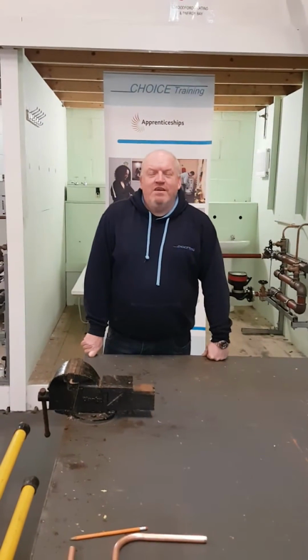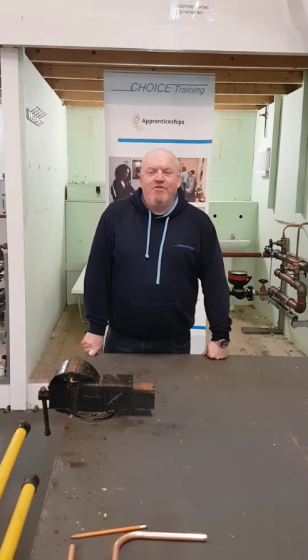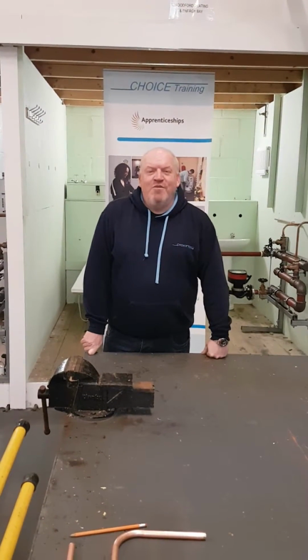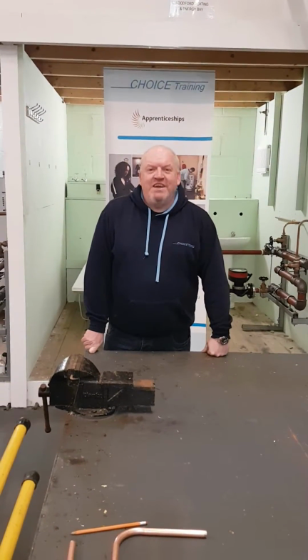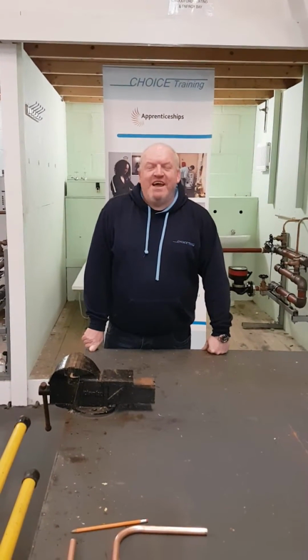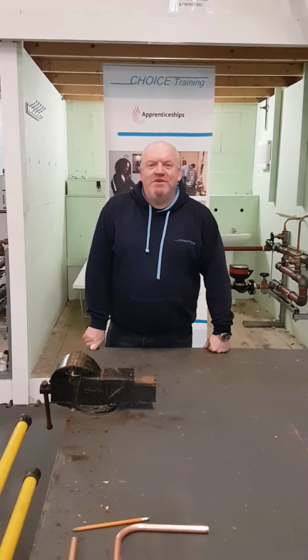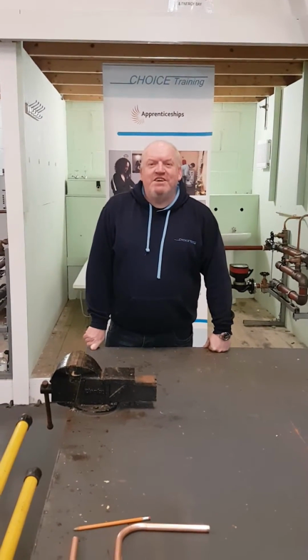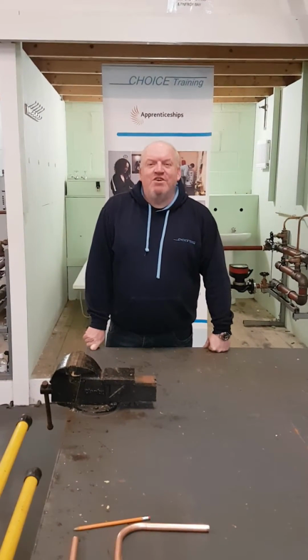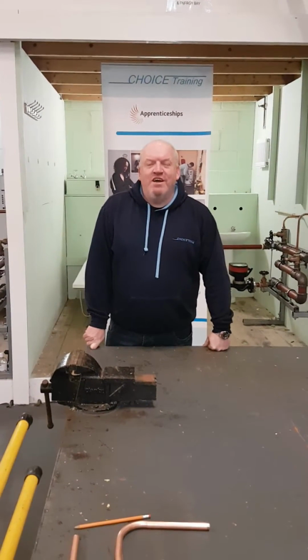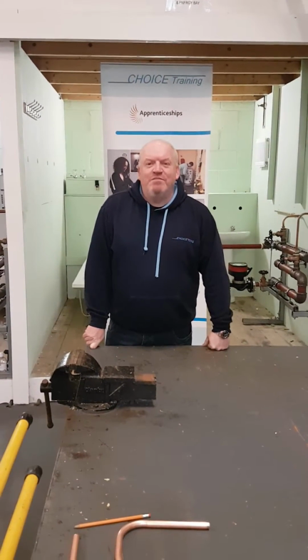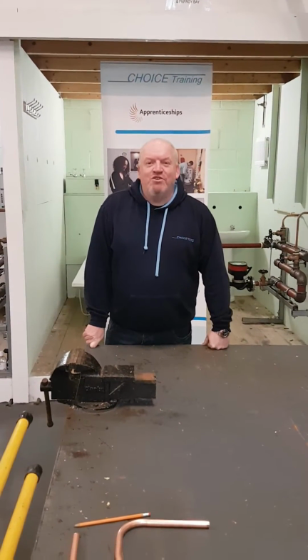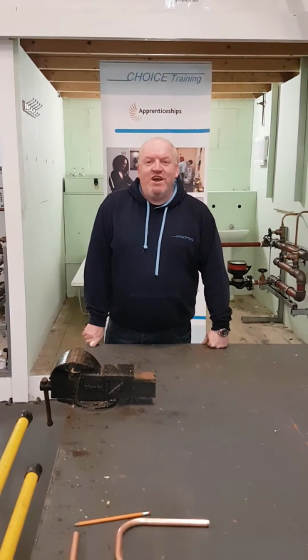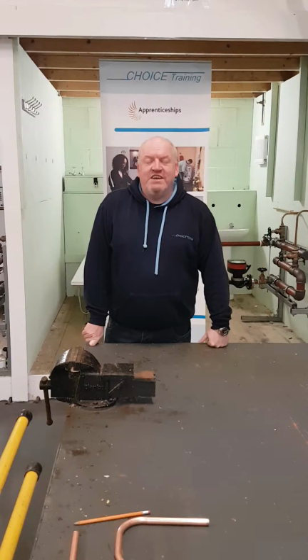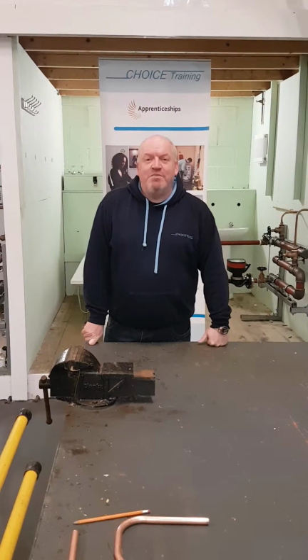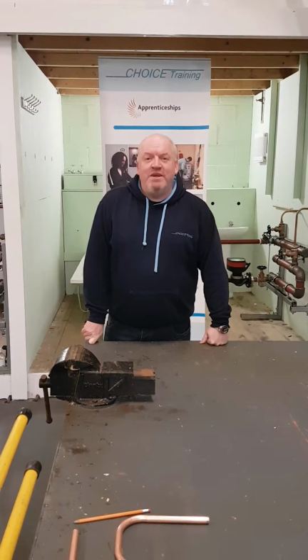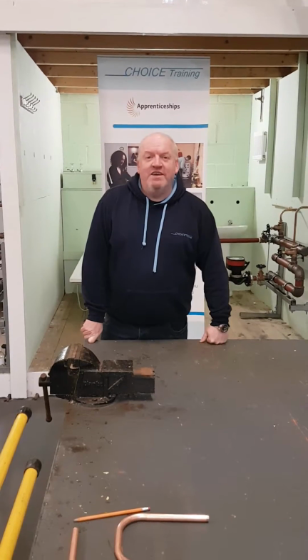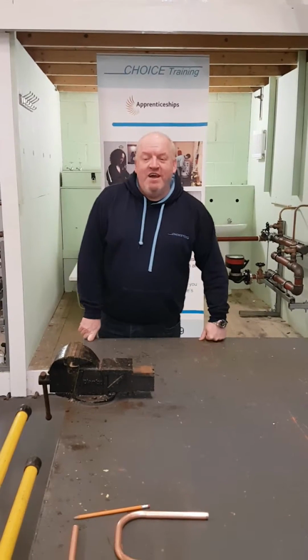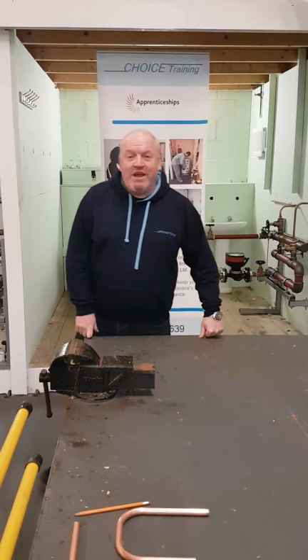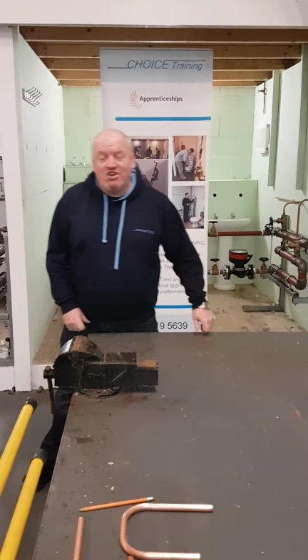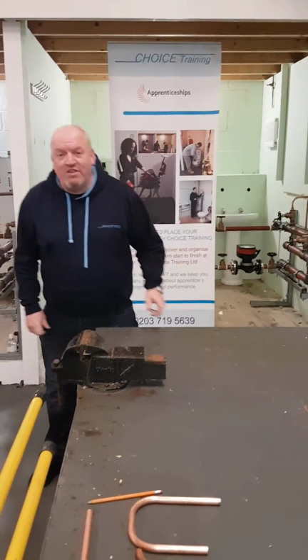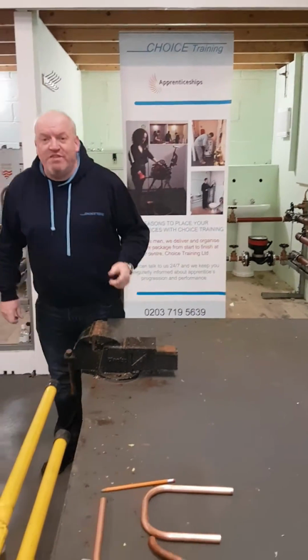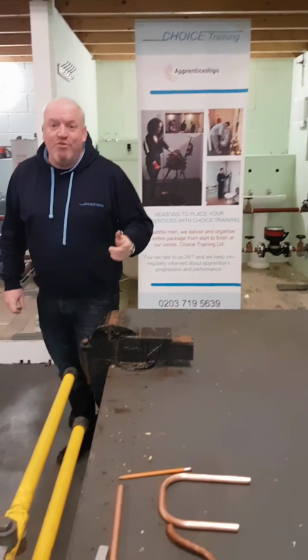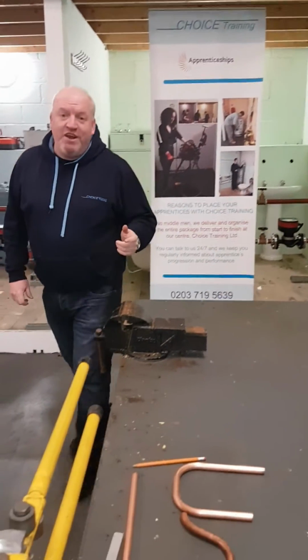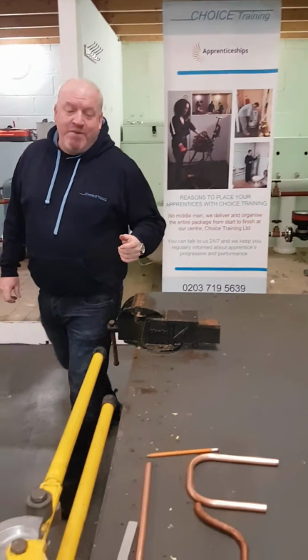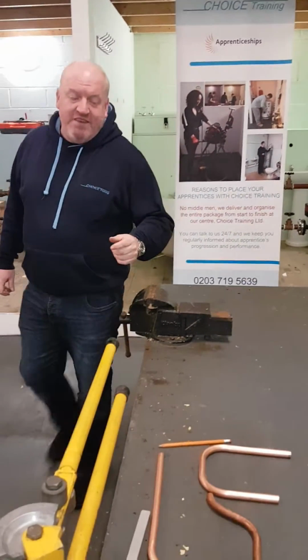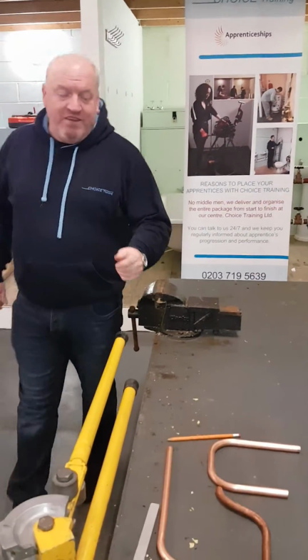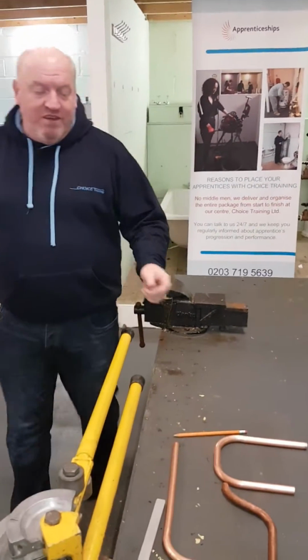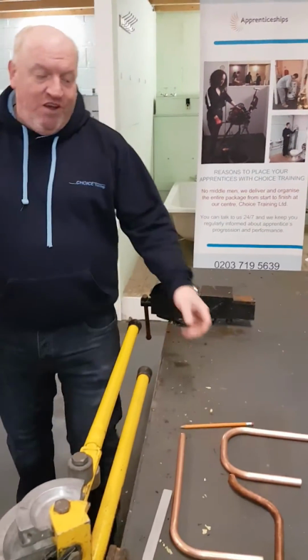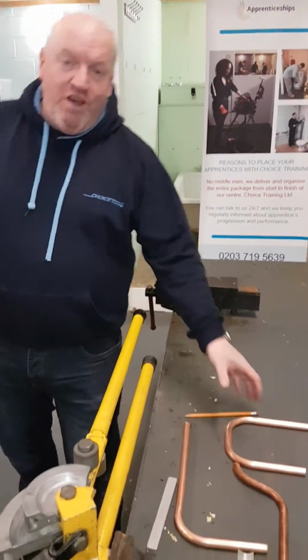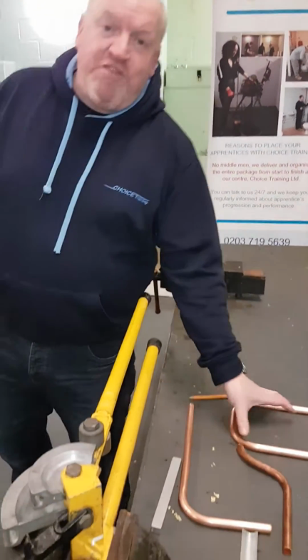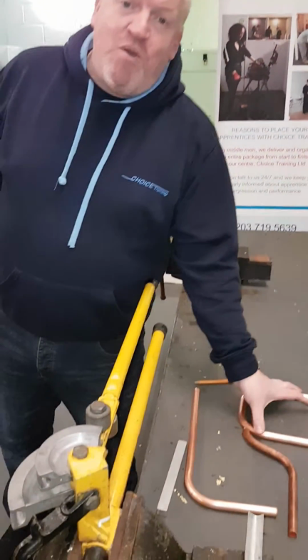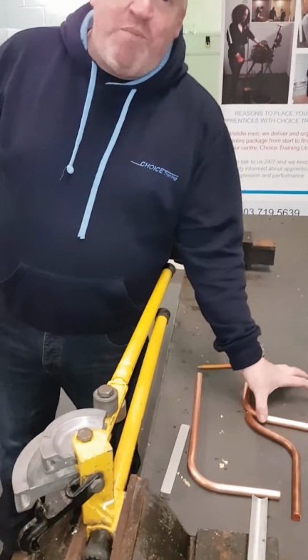Good afternoon, my name is Dave. I'm a teacher at Choice Training, teaching plumbing. I'm now going to show you how to do a double 90 bend on 15mm copper.